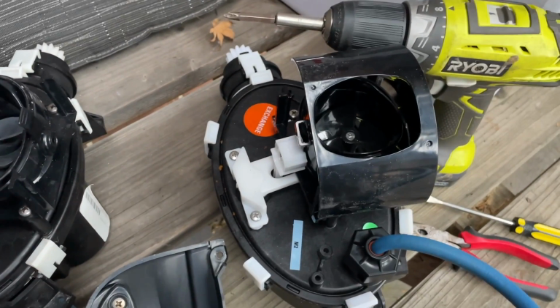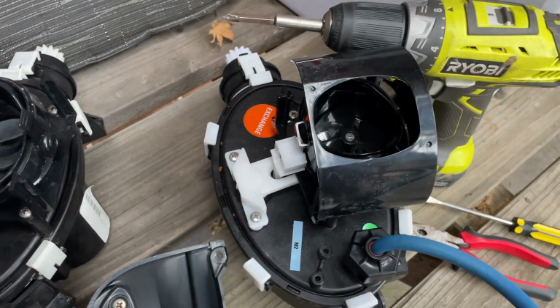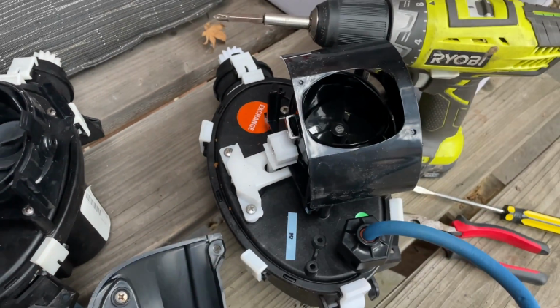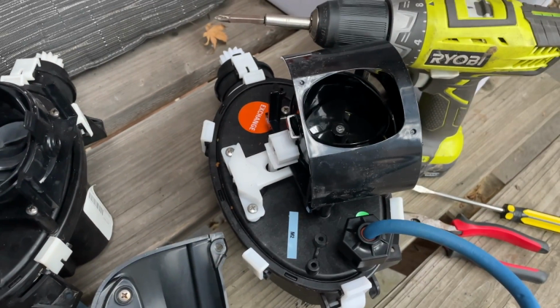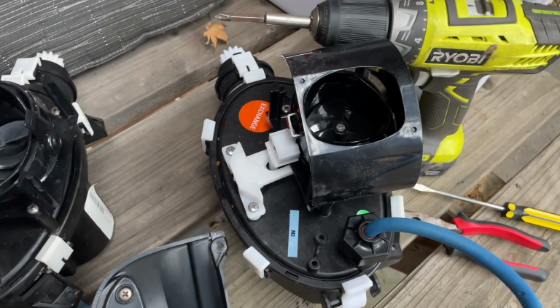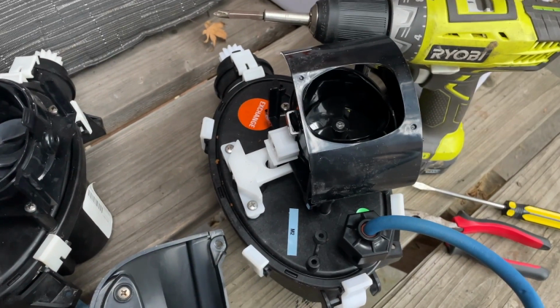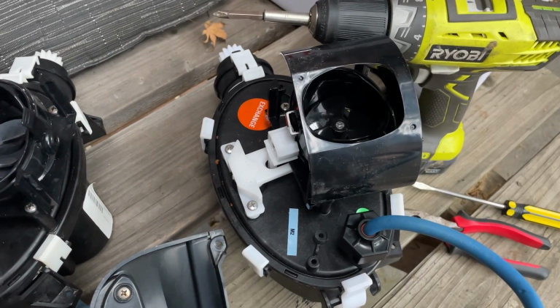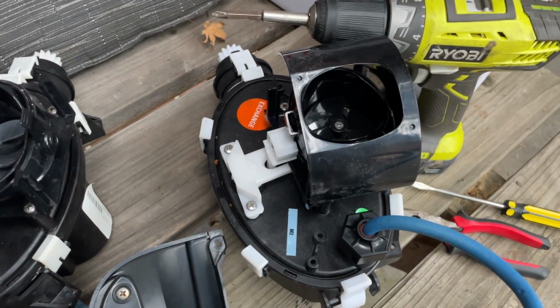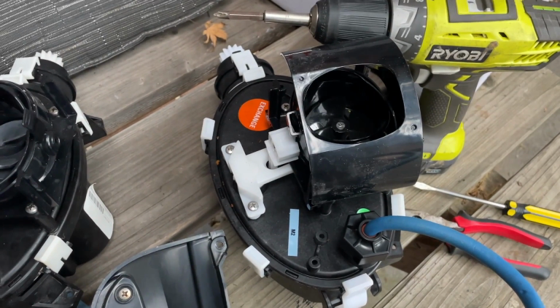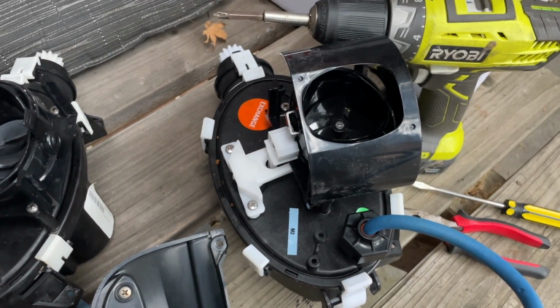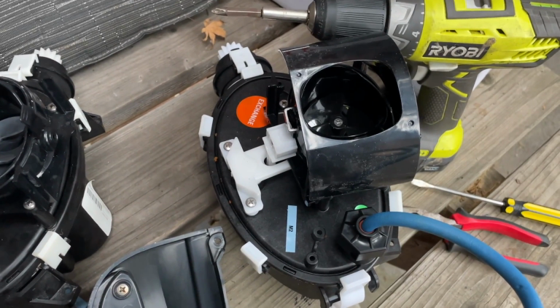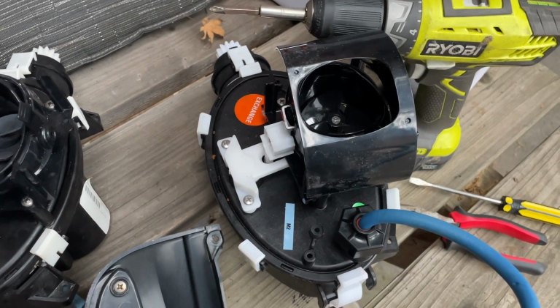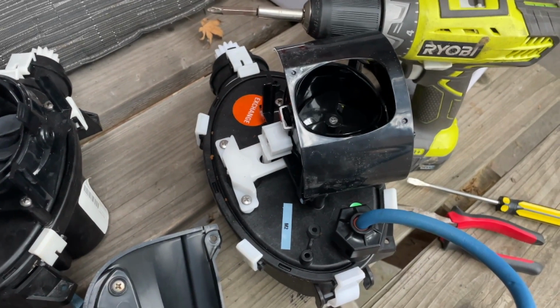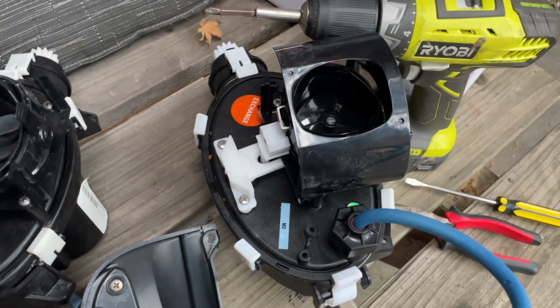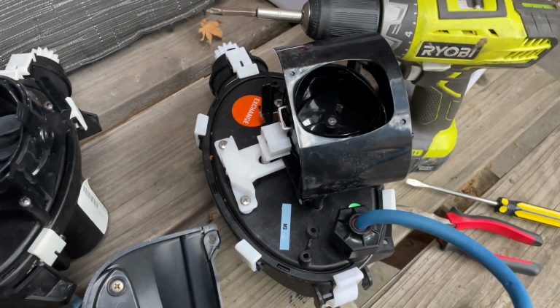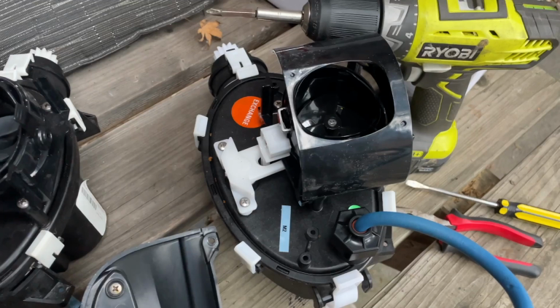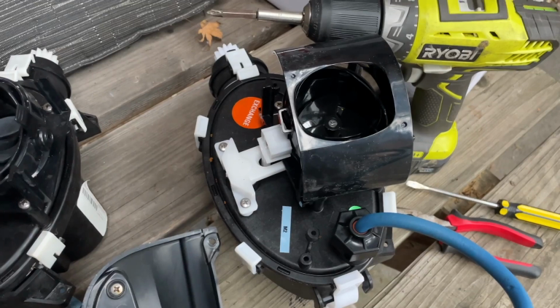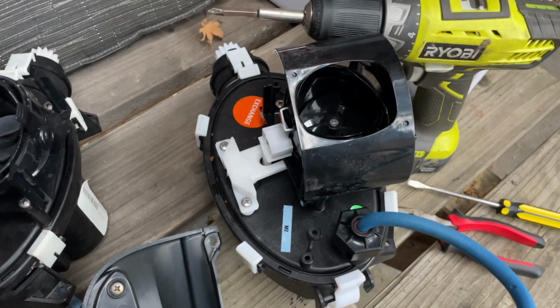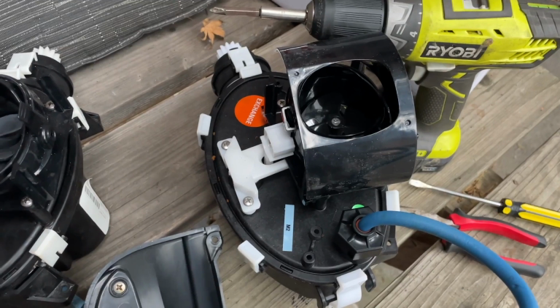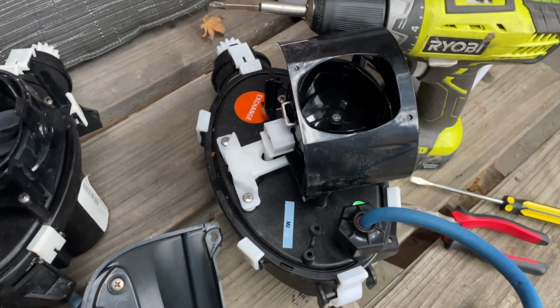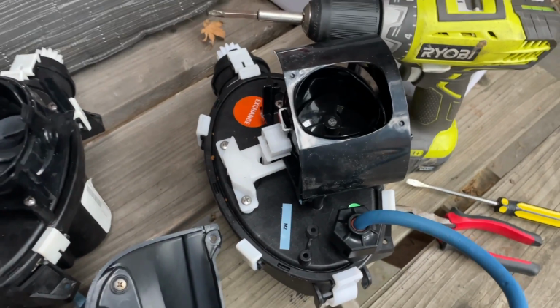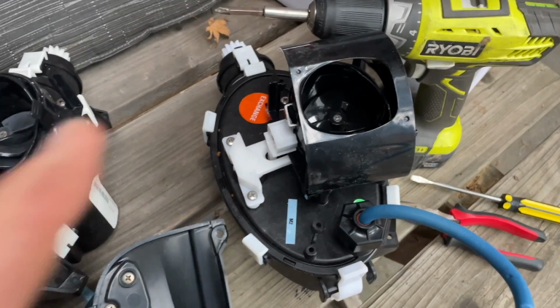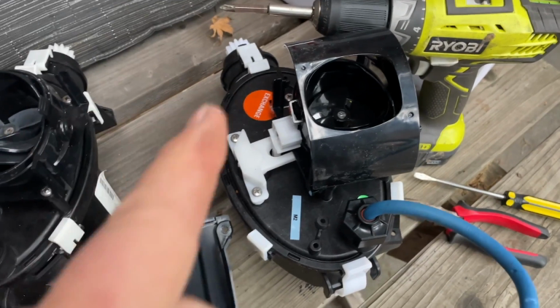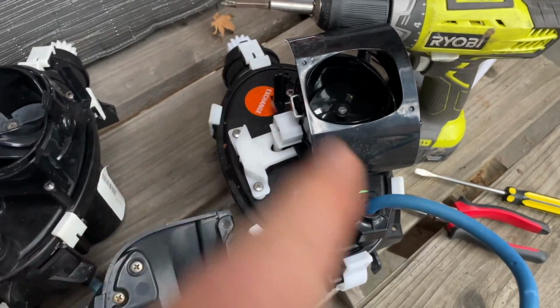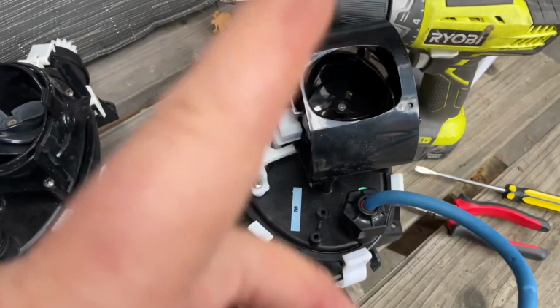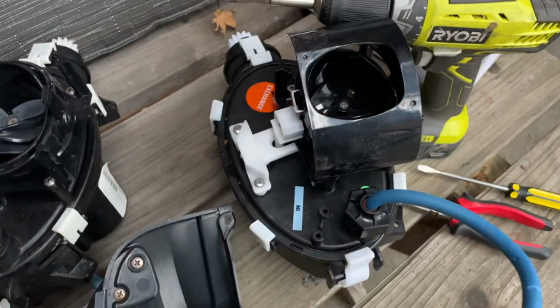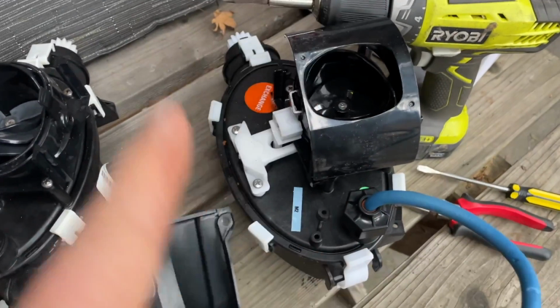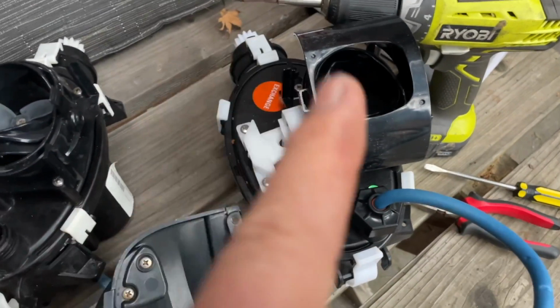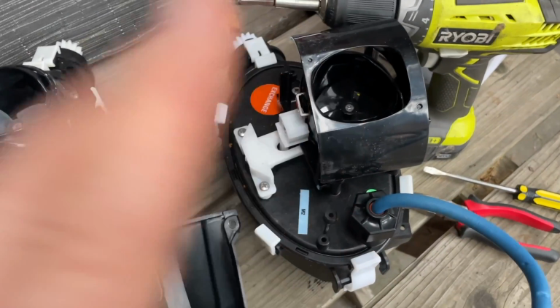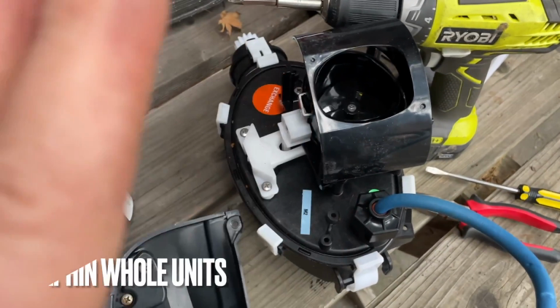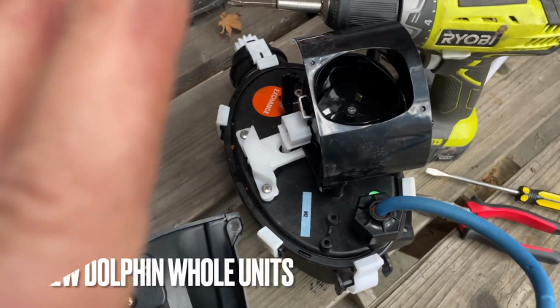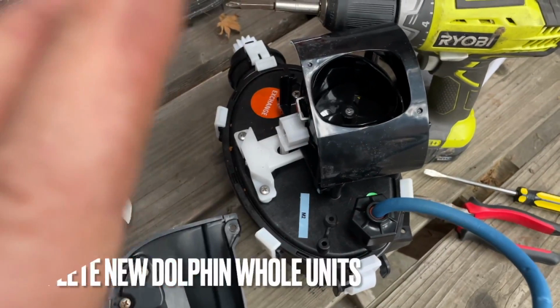Basically for replacing a motor block, contact me — have a look at the links in the description, contact Mark, and I can get hold of motor blocks and send them out to you complete.